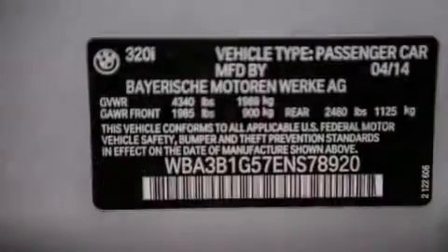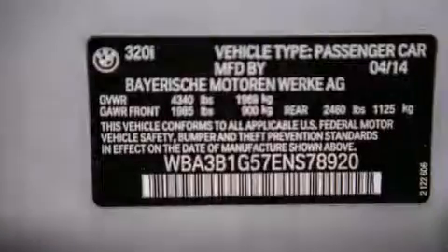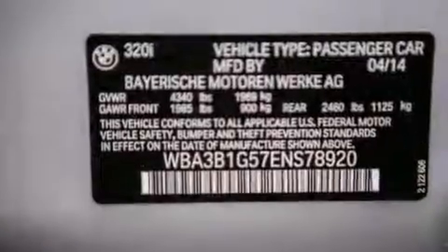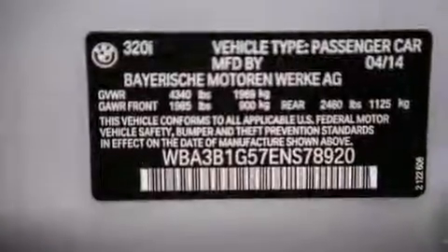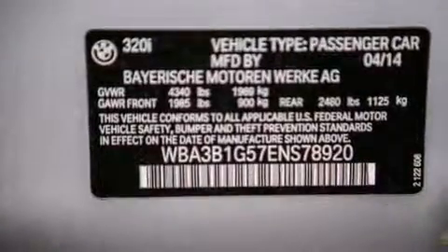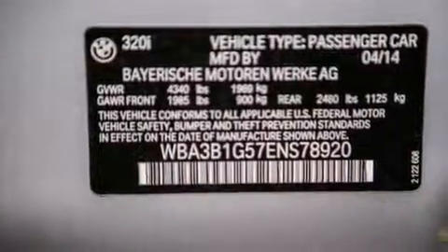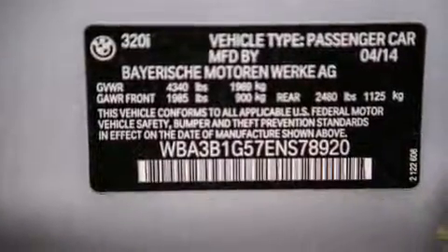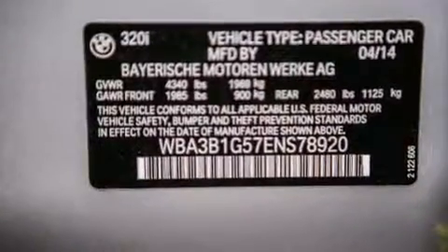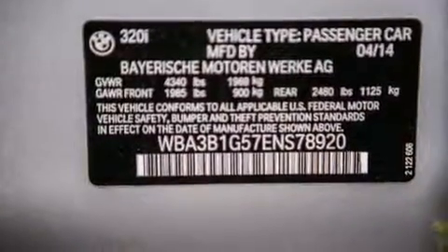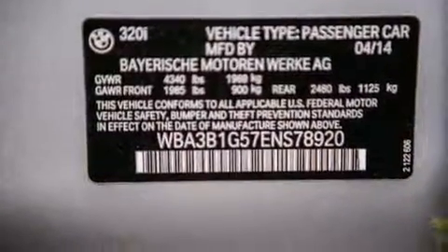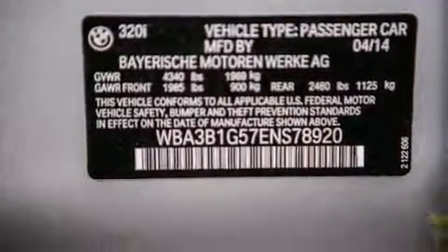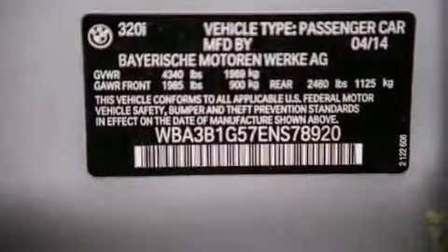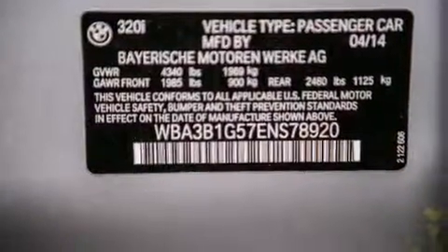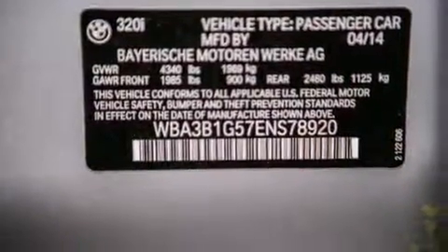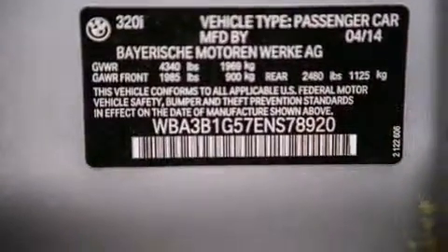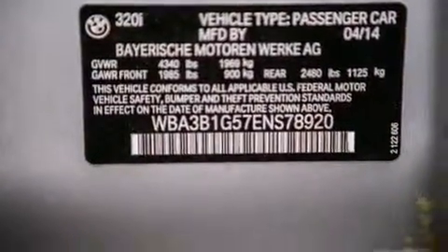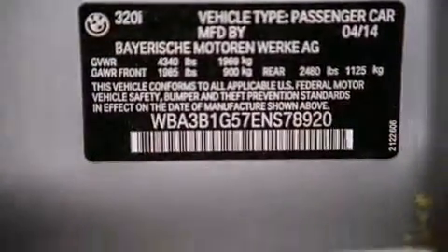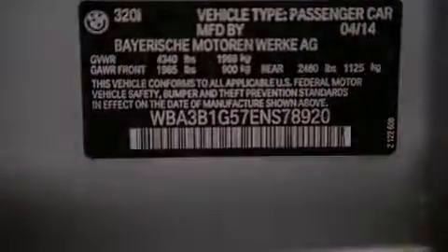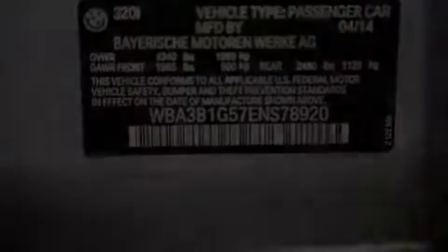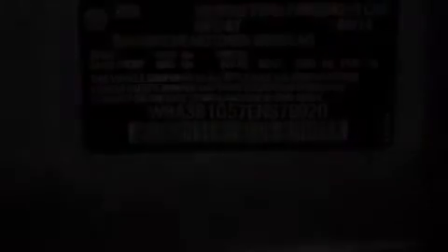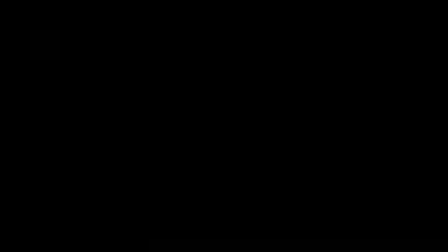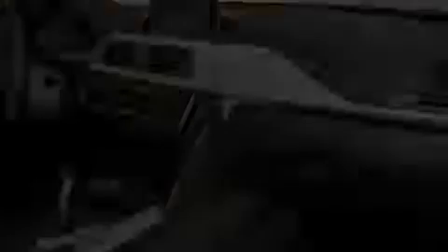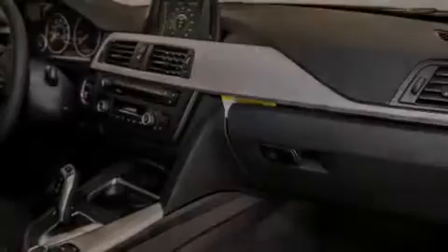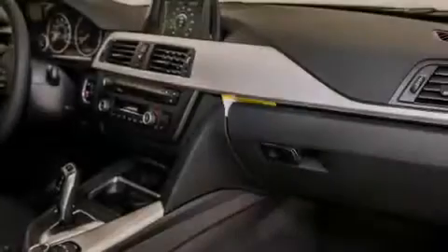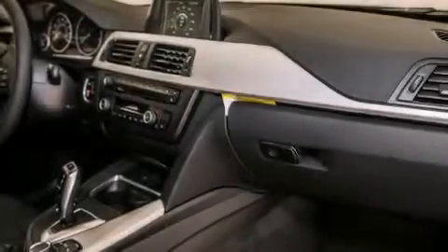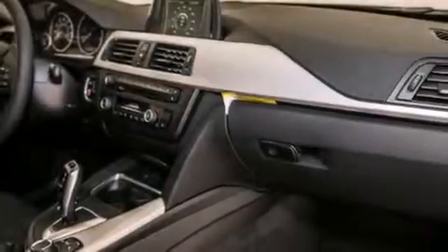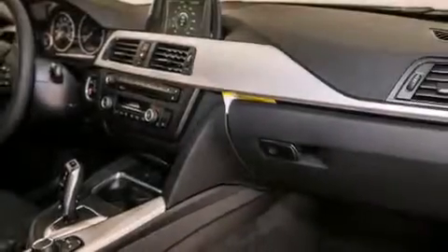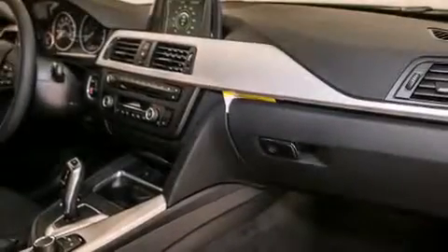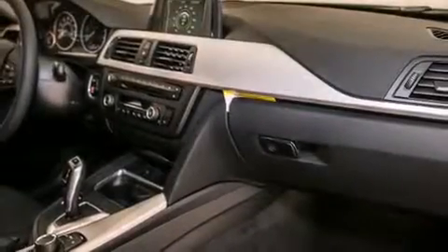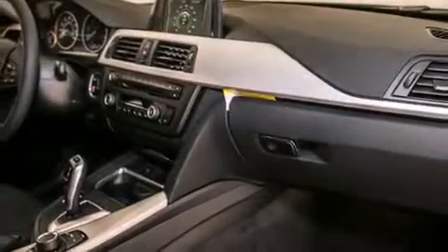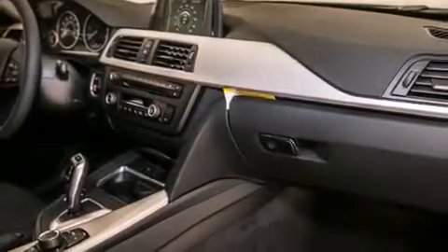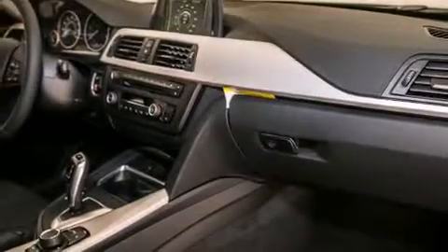An auto-dimming rearview mirror, and the heated seats can warm you up in seconds, keeping you and your passengers comfortable the whole trip.